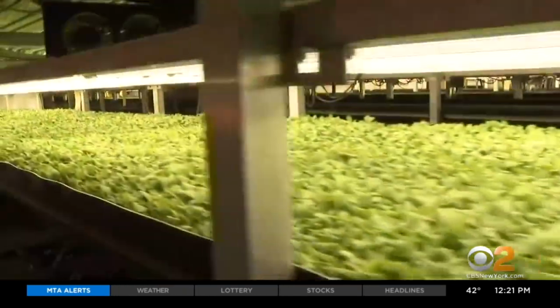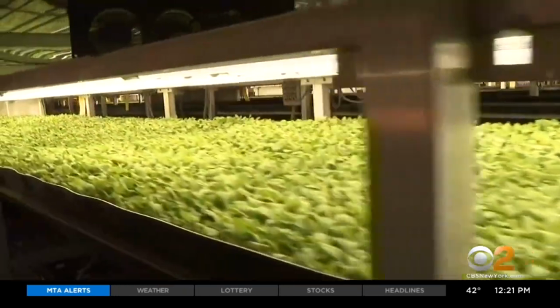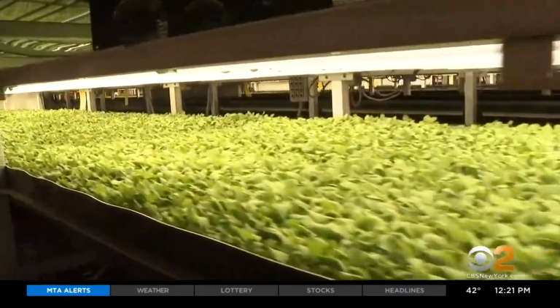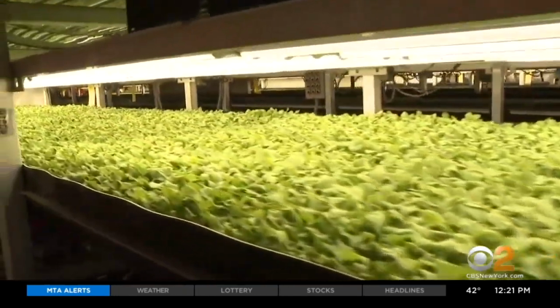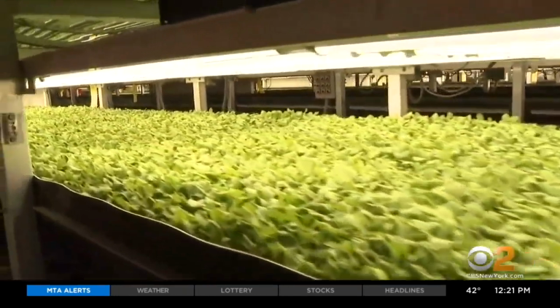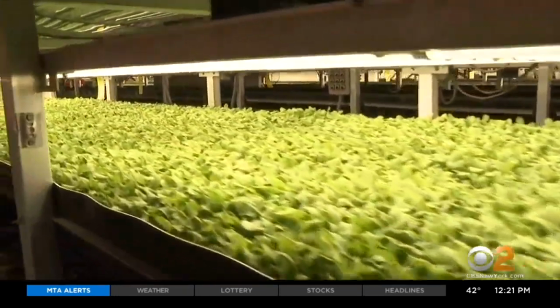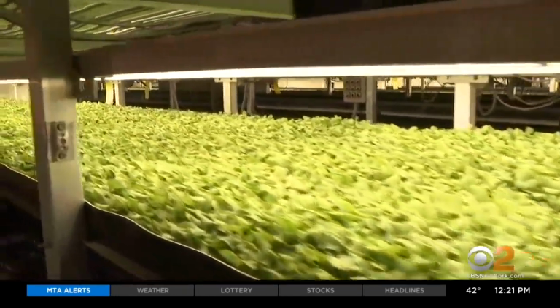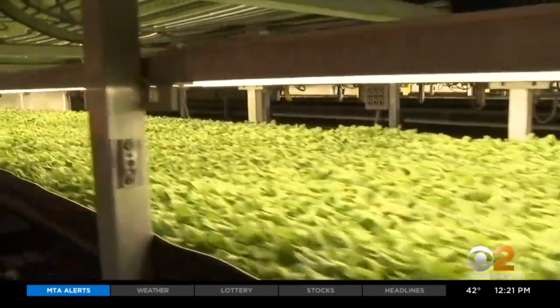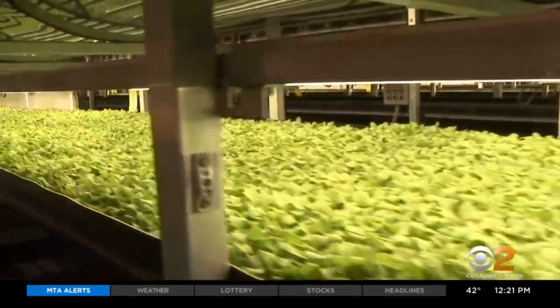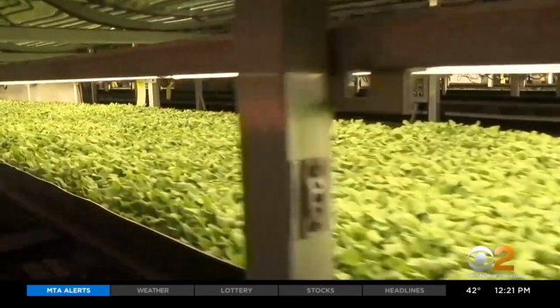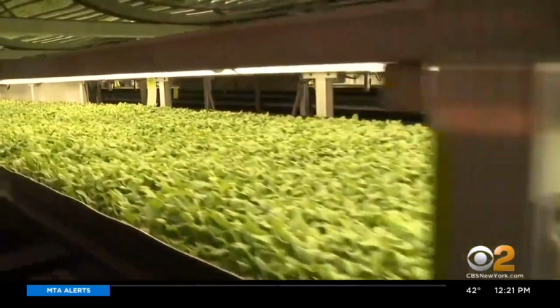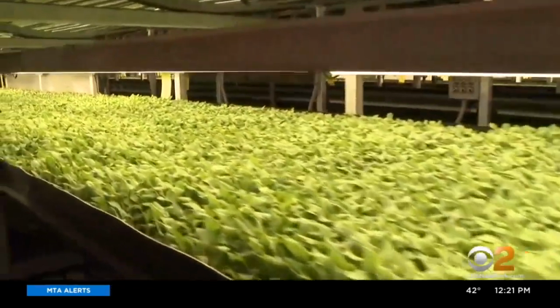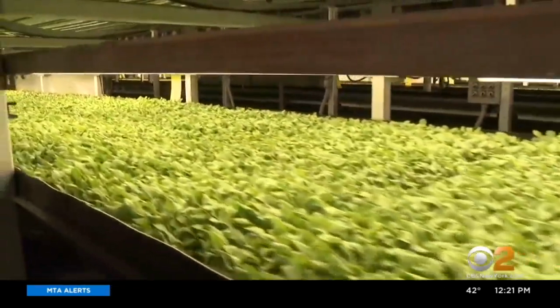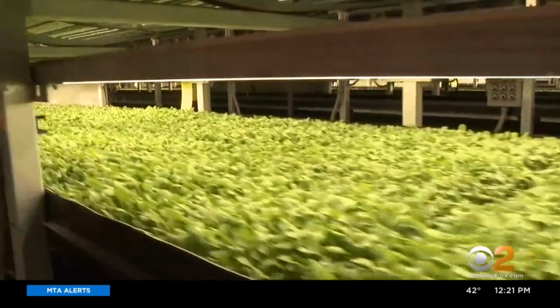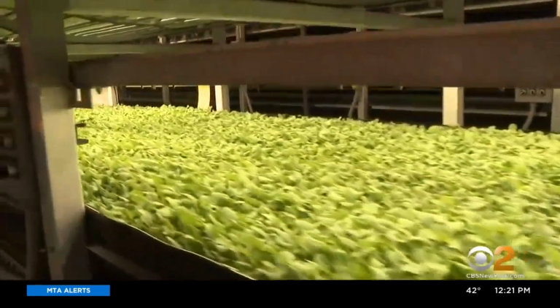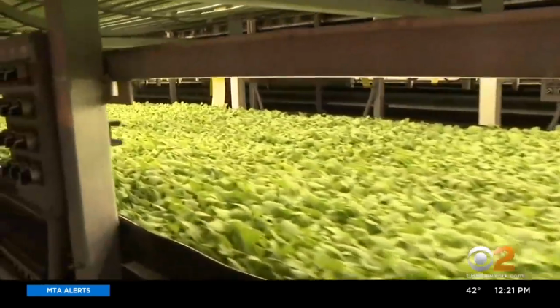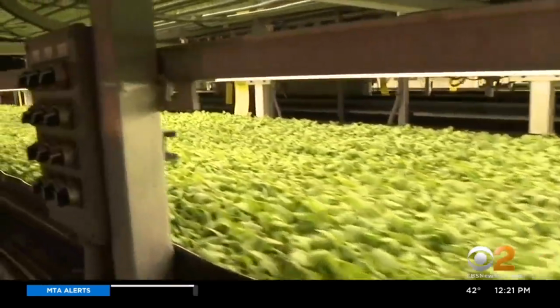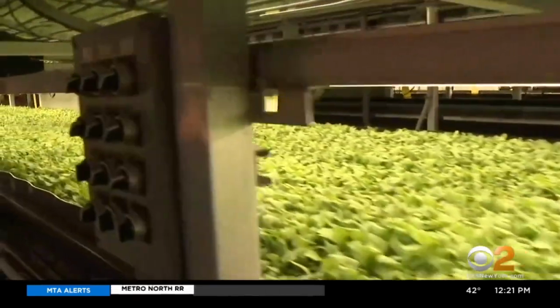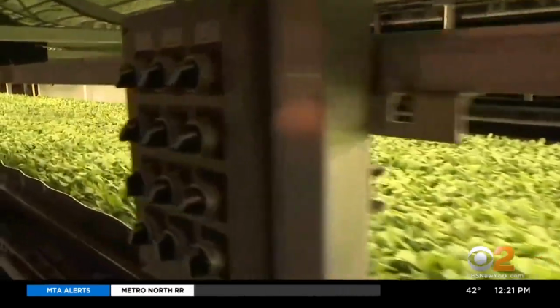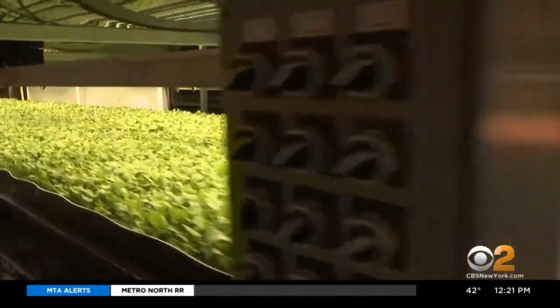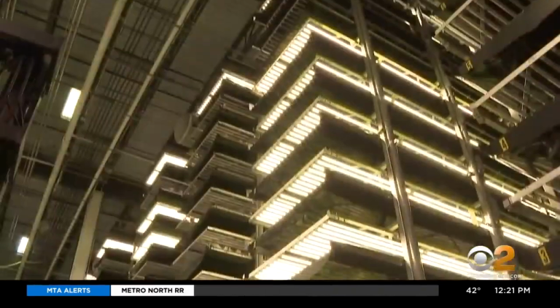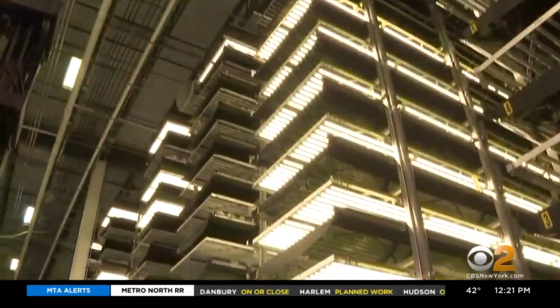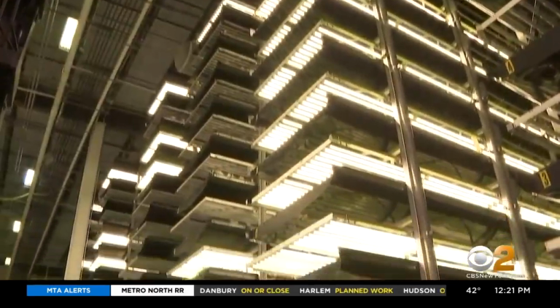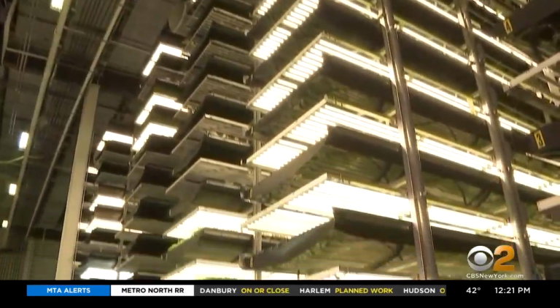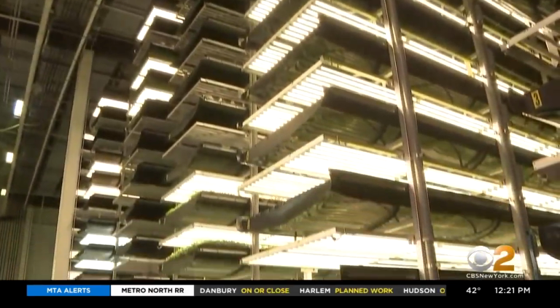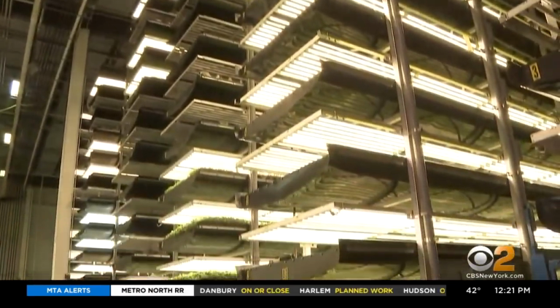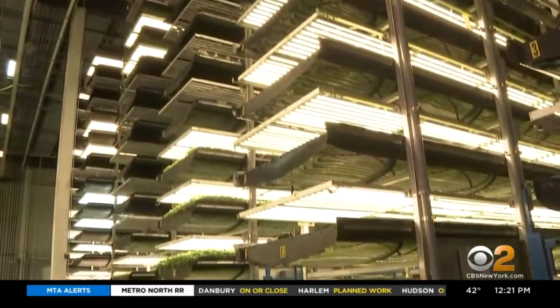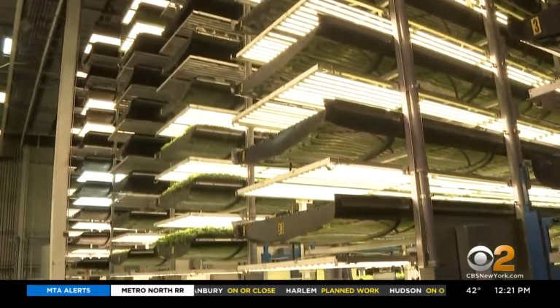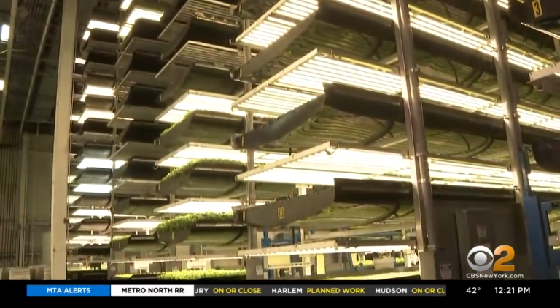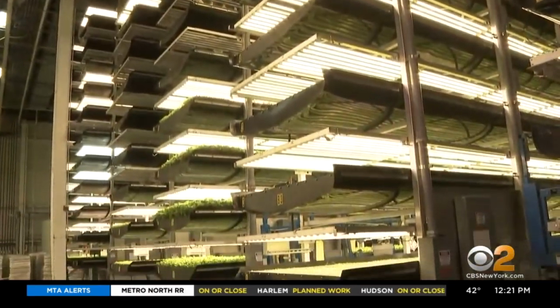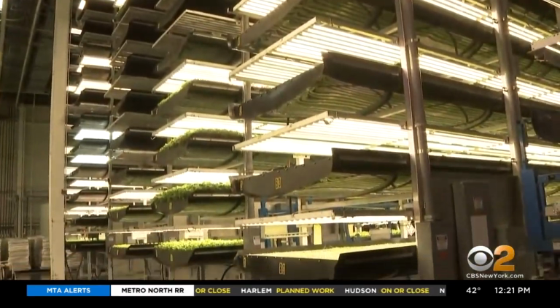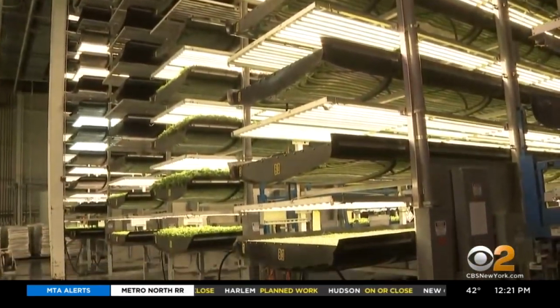These greens can go from growing to grocery store within 24 hours. That's fast food that packs a healthy punch for humans and Mother Earth too. From Newark, New Jersey, Vanessa Murdoch, CBS 2 News.